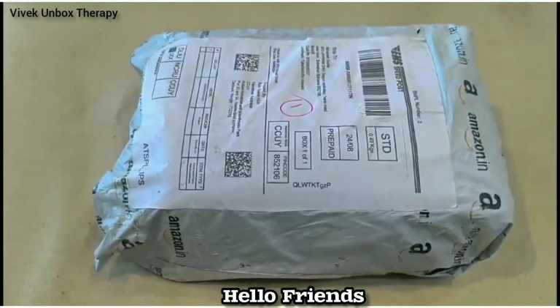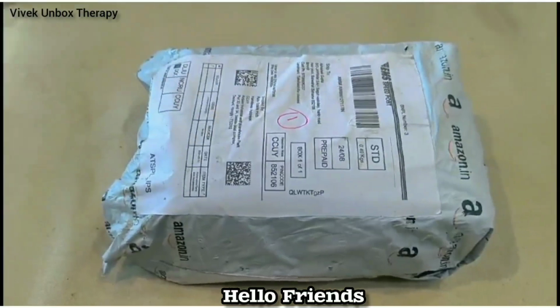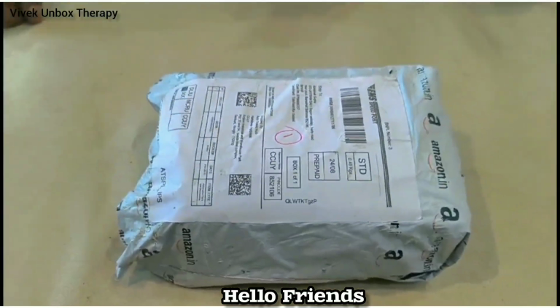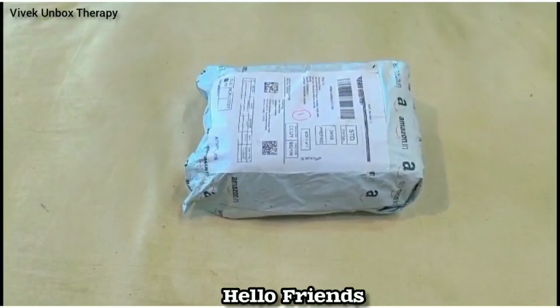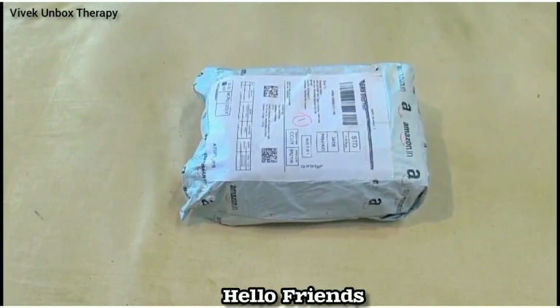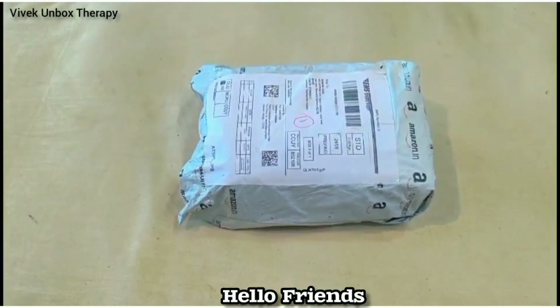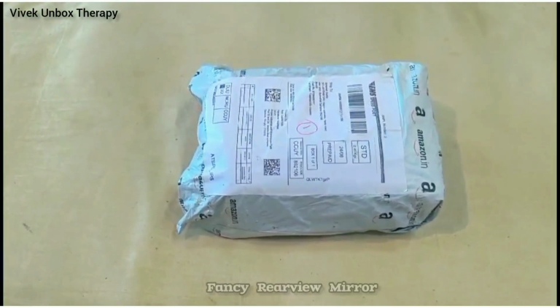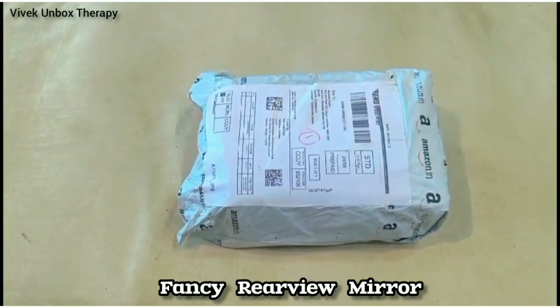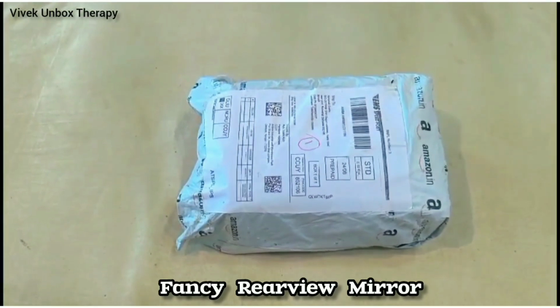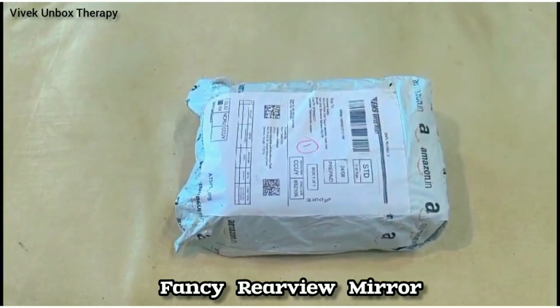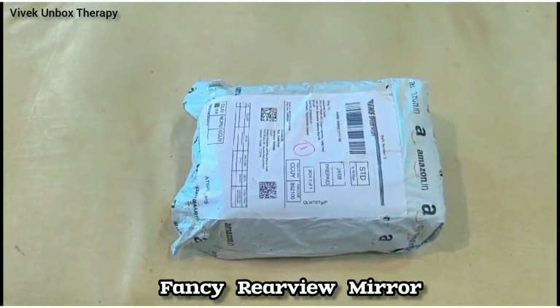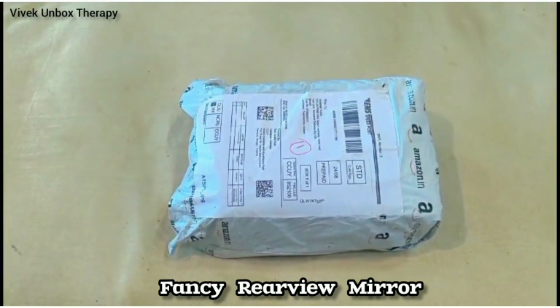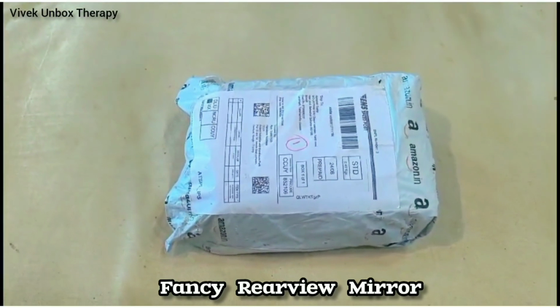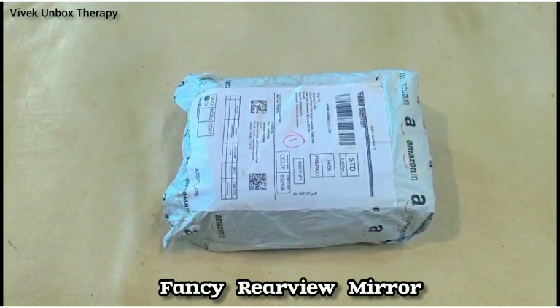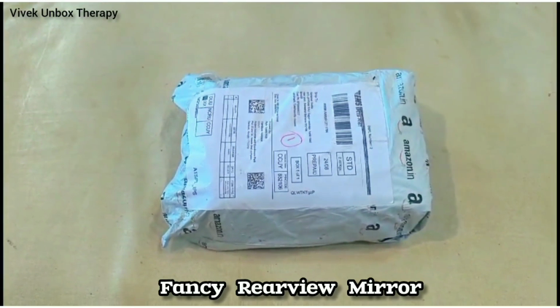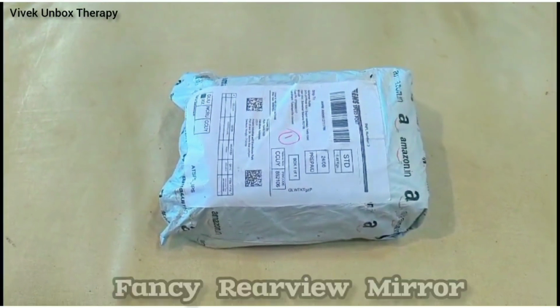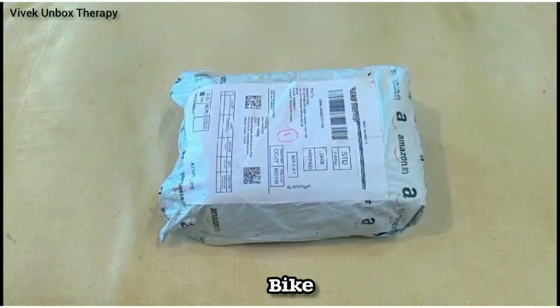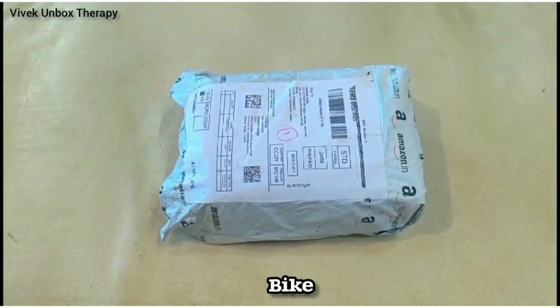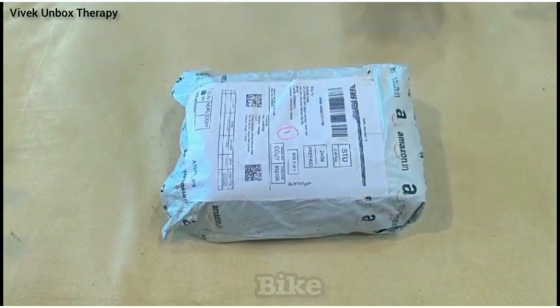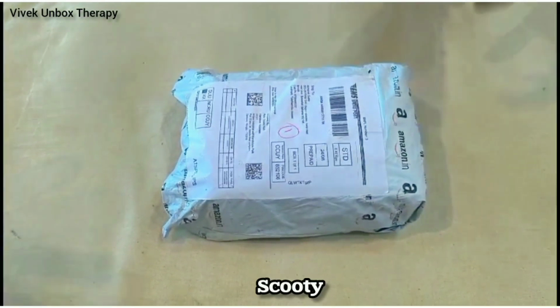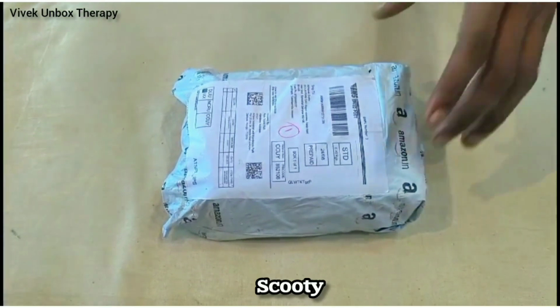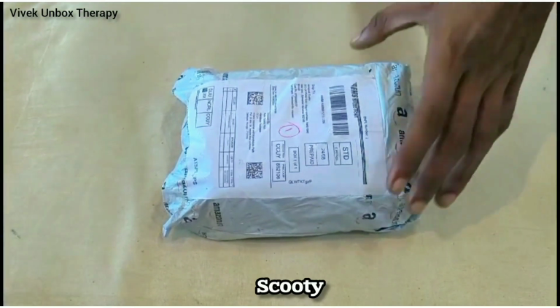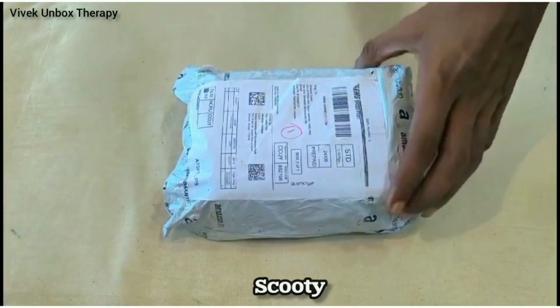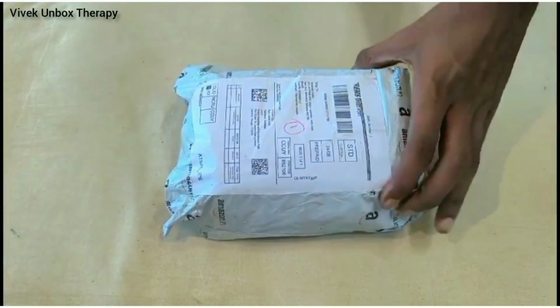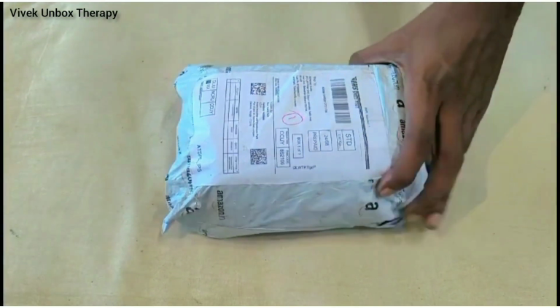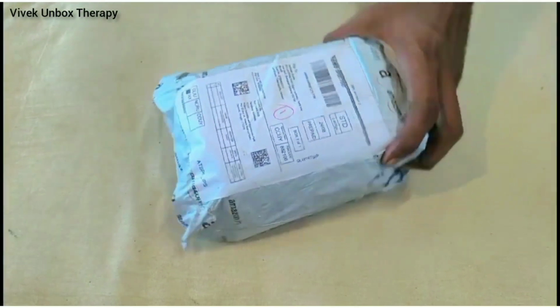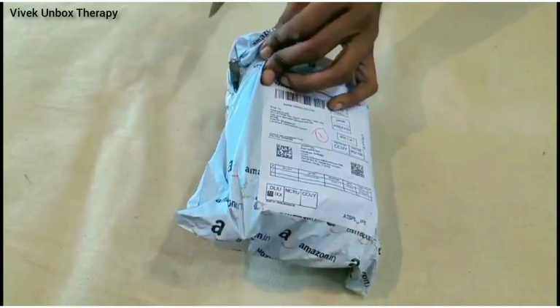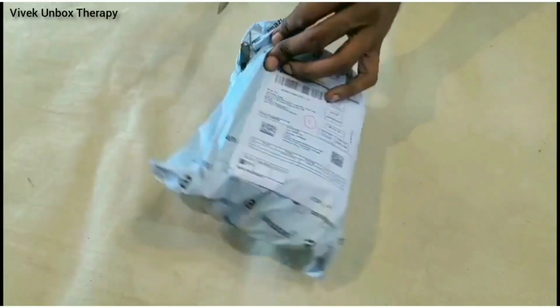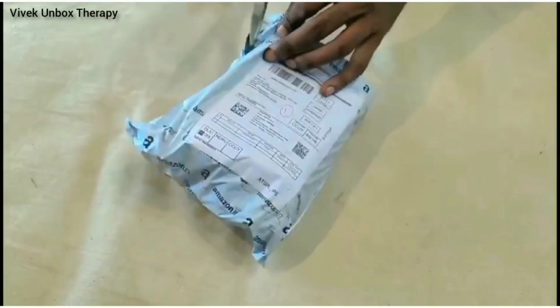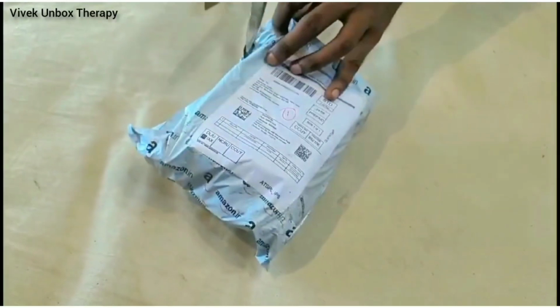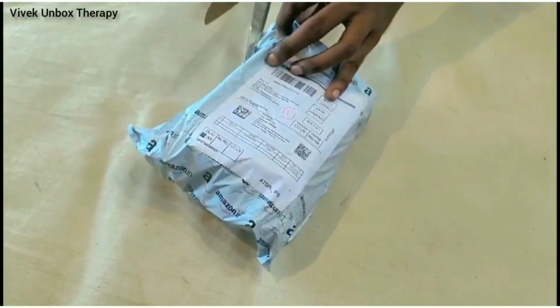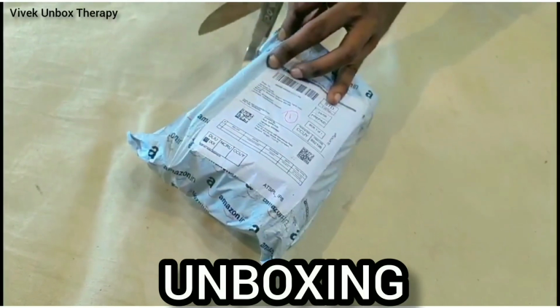Today we are going to have a fancy rear view mirror for bikes and scooters. Let's start the unboxing in the video.